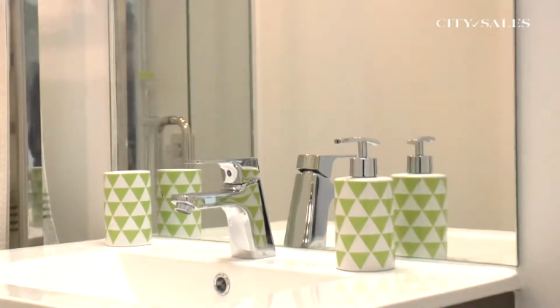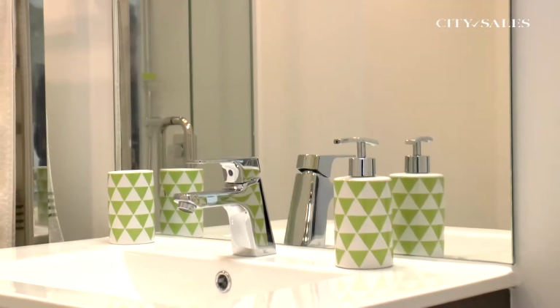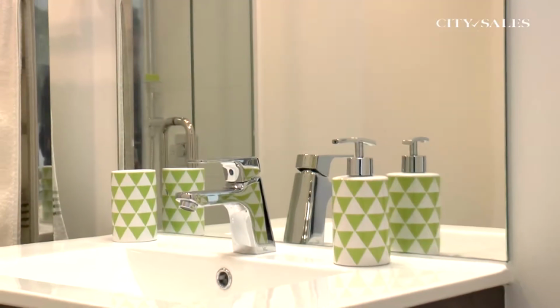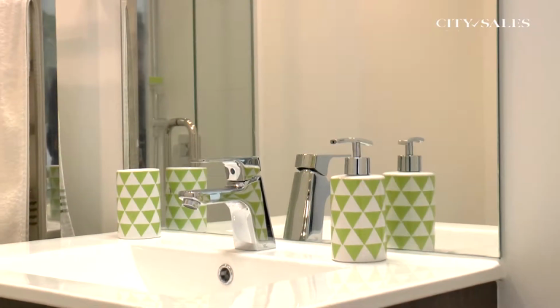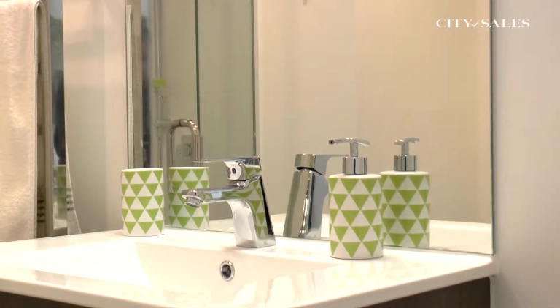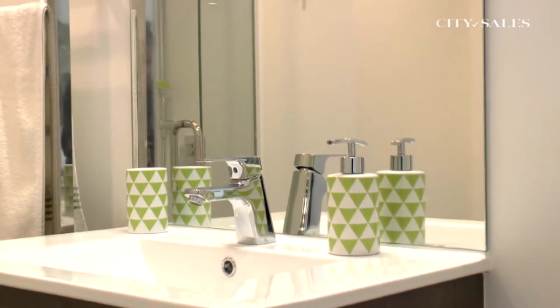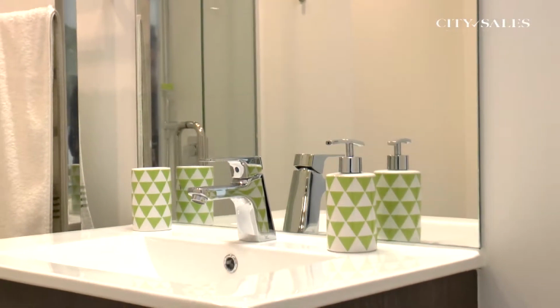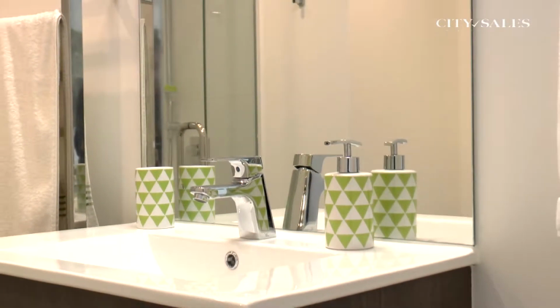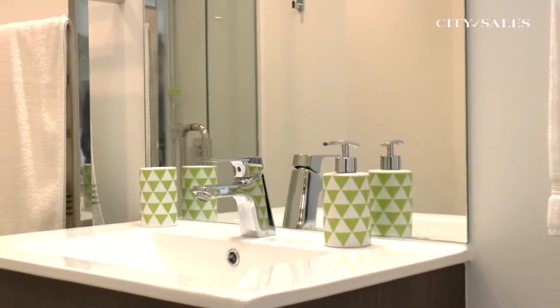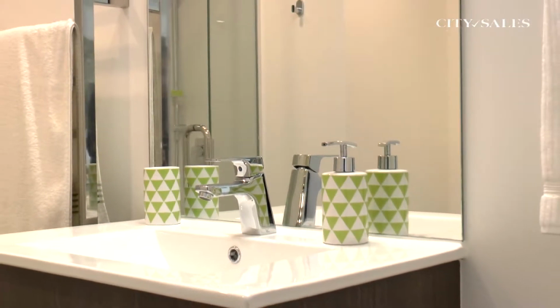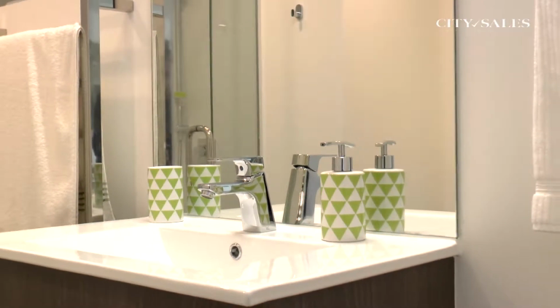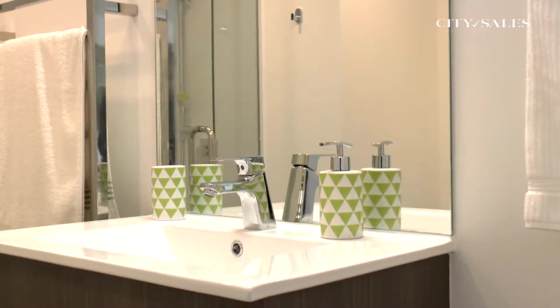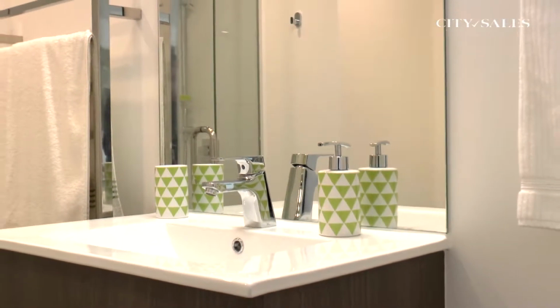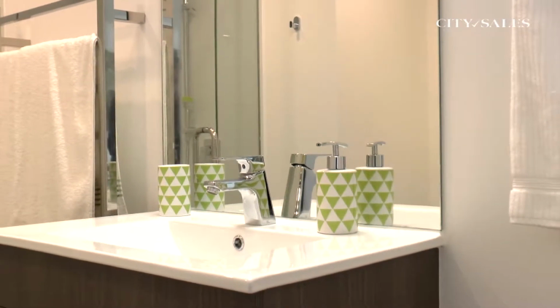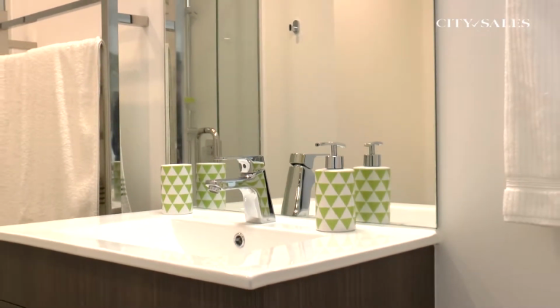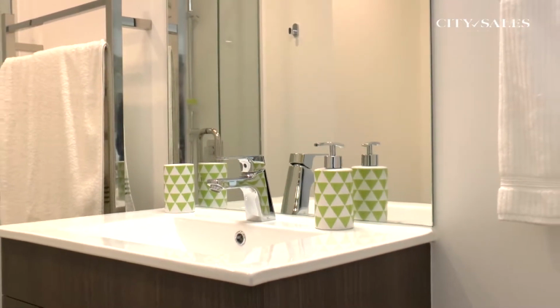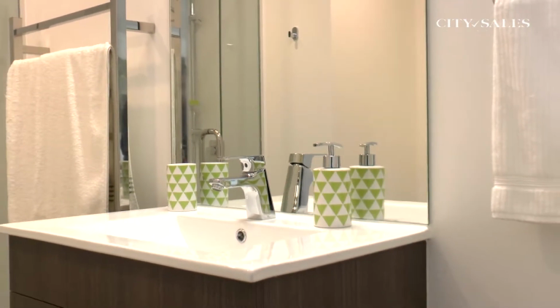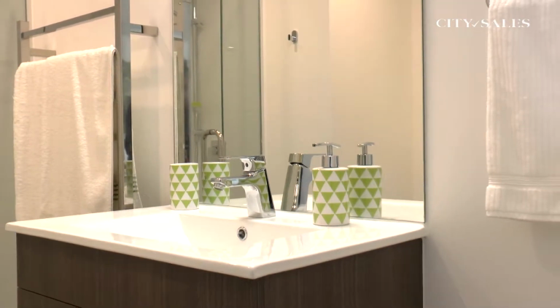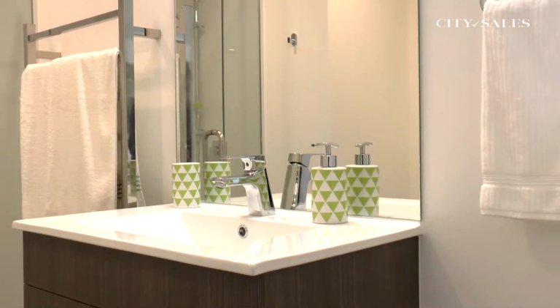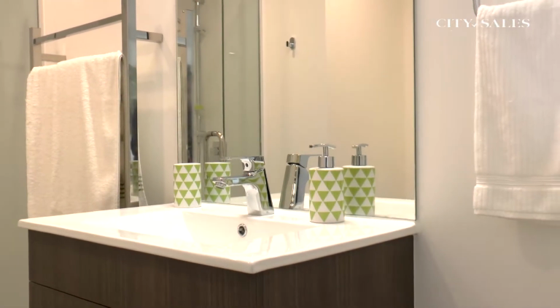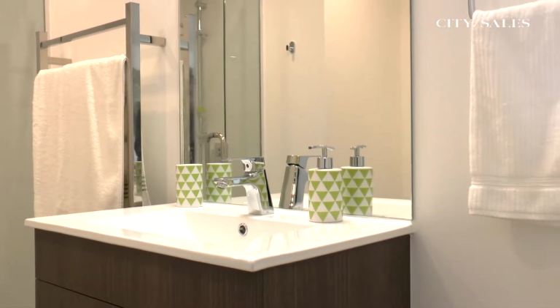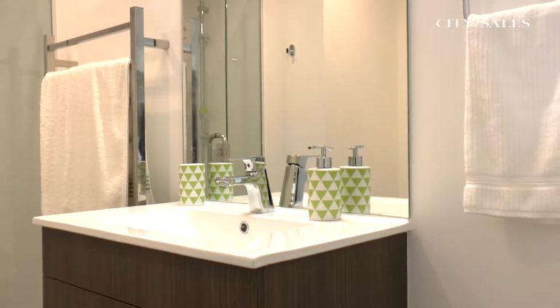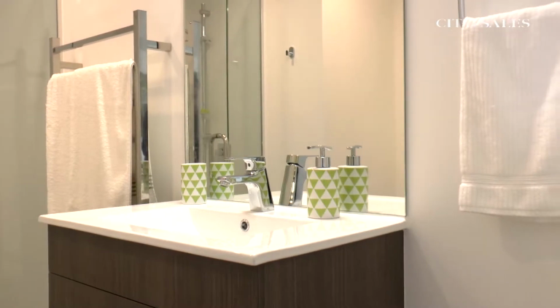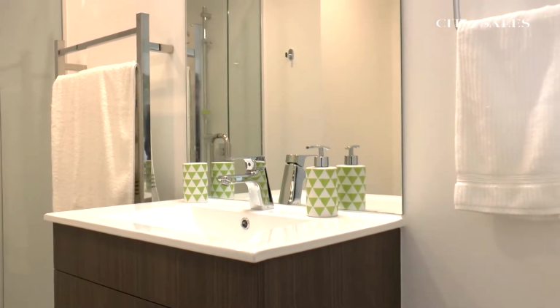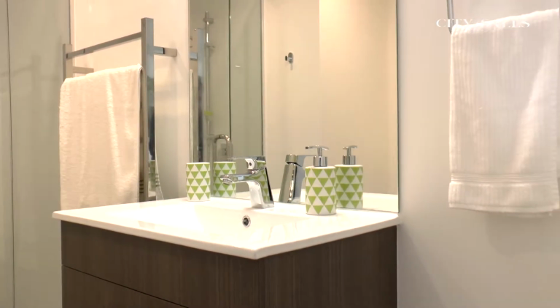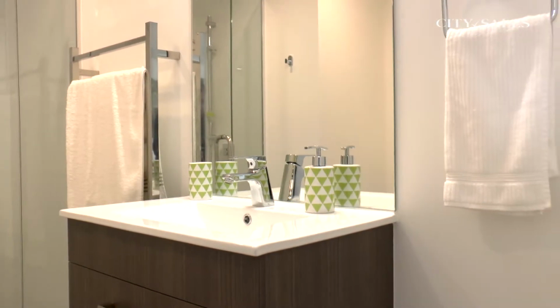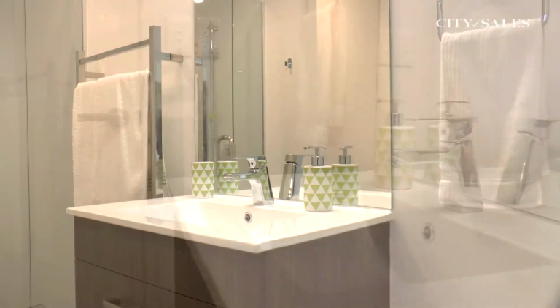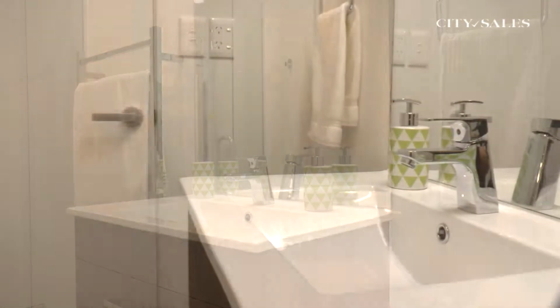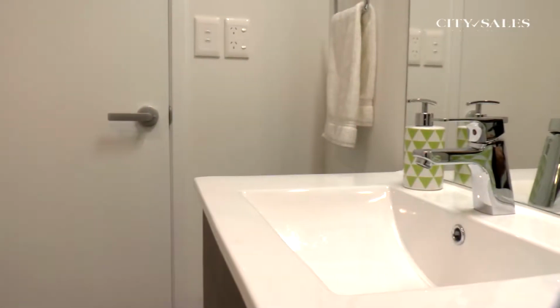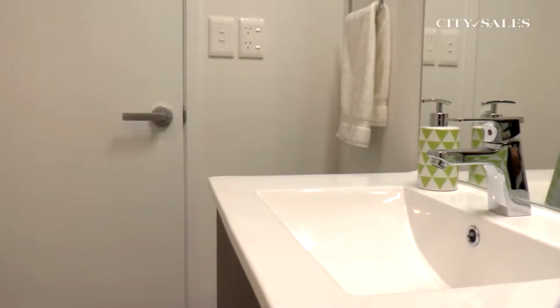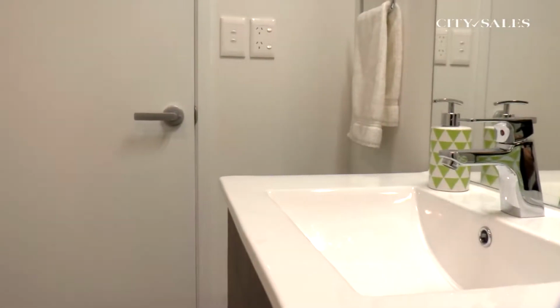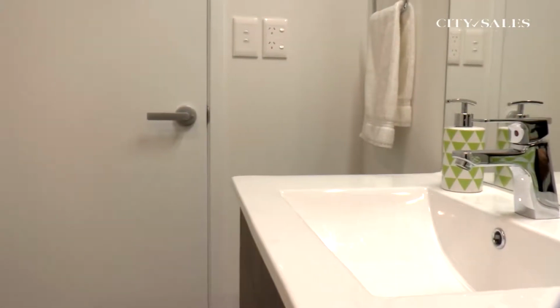The bathroom with shower also houses your washer and dryer, with lovely clean lines and warm lighting.